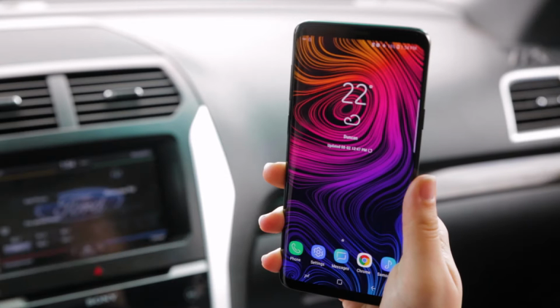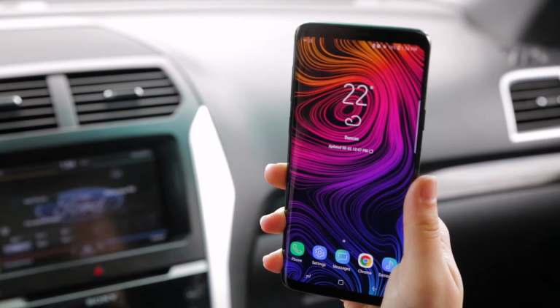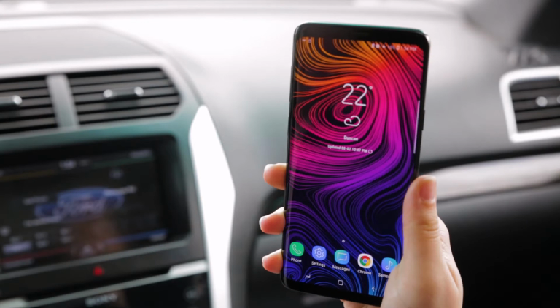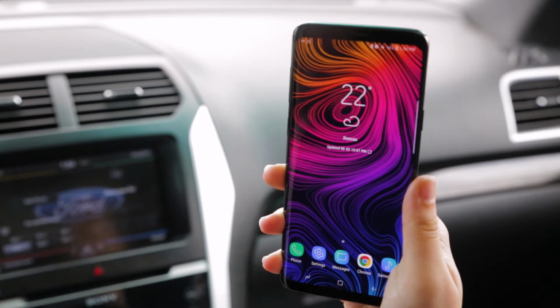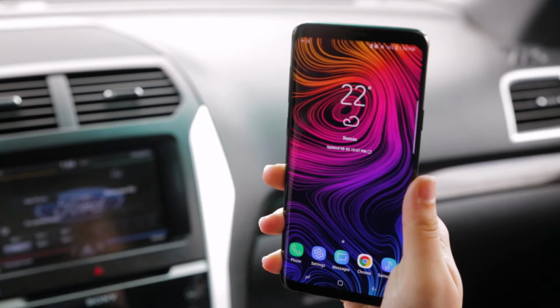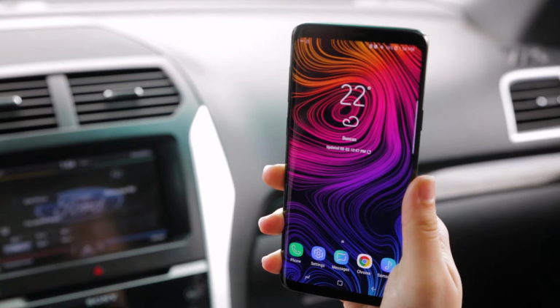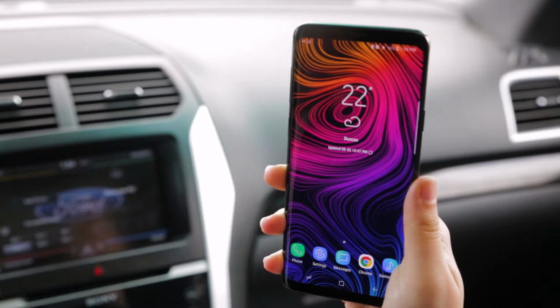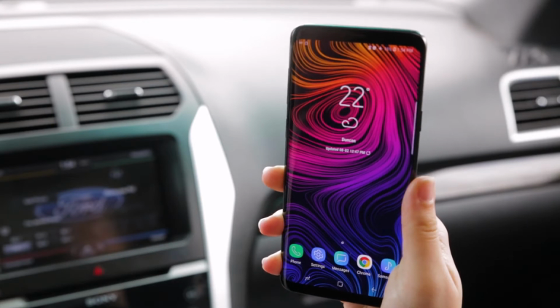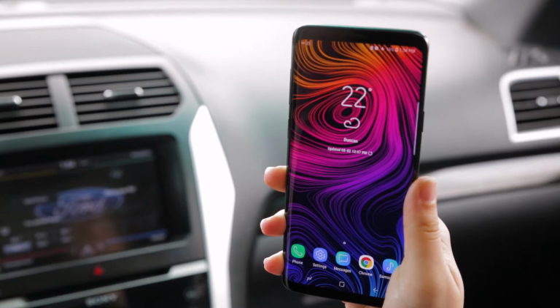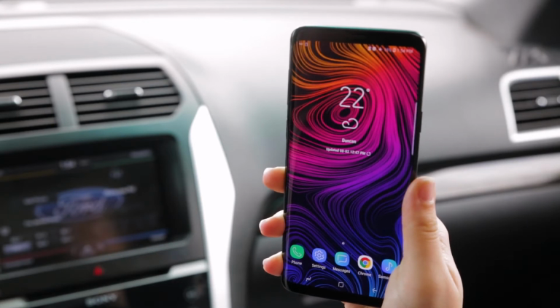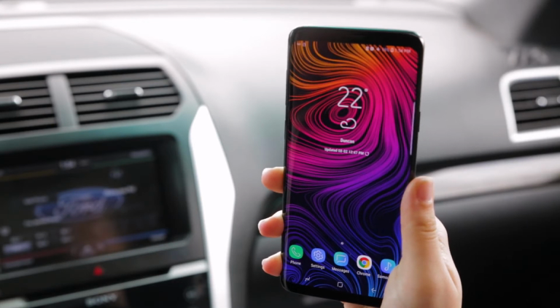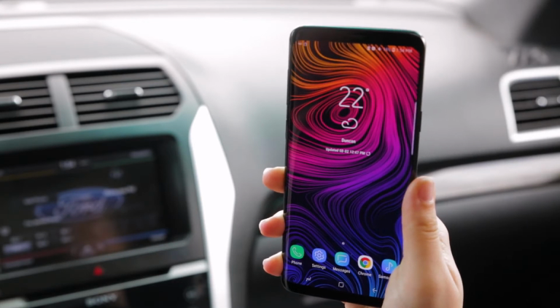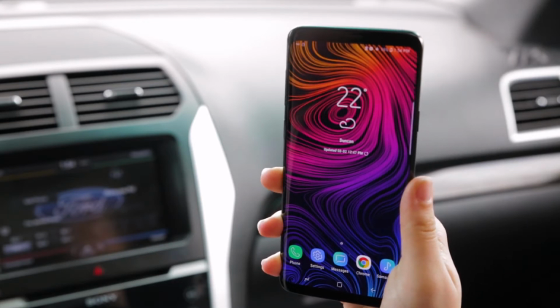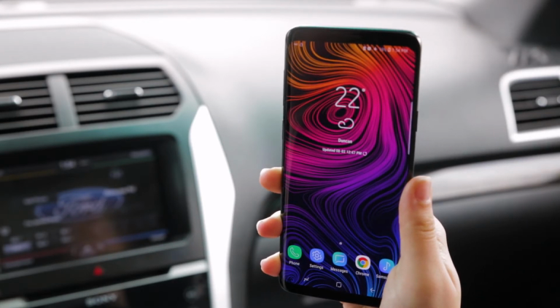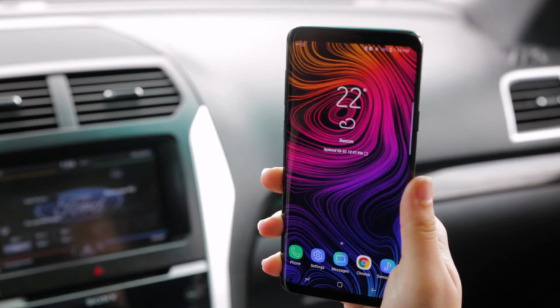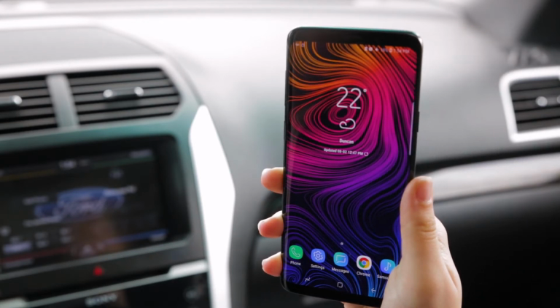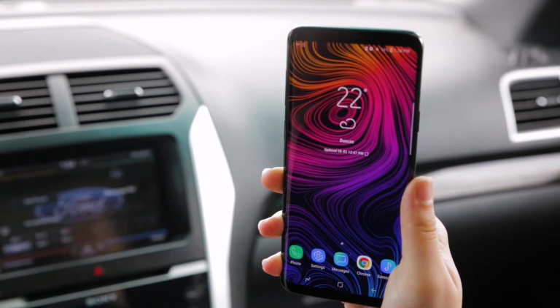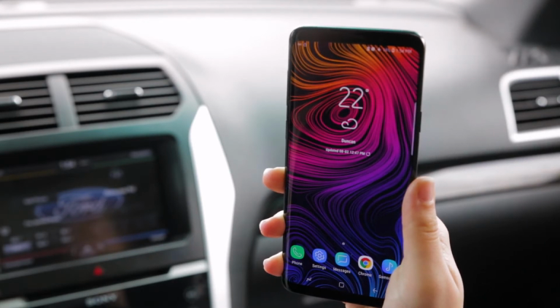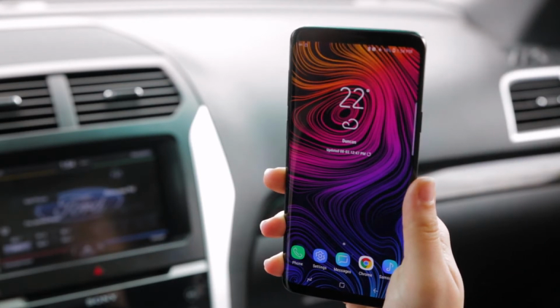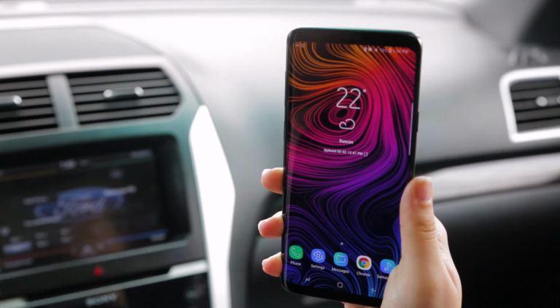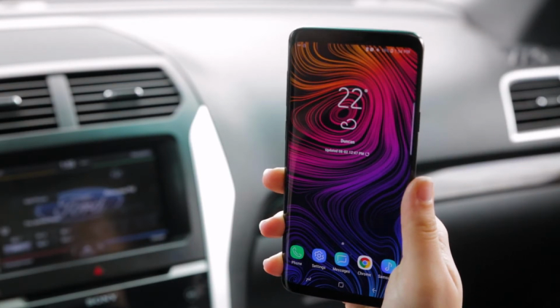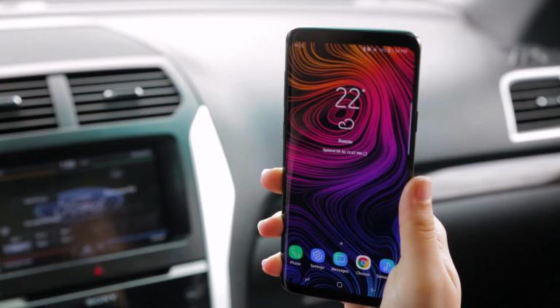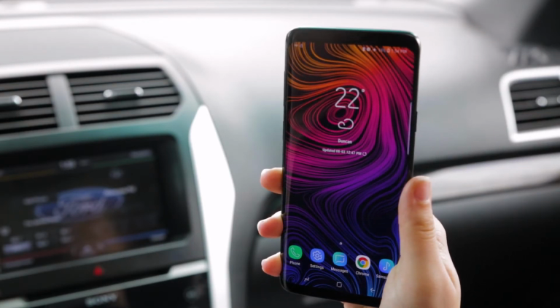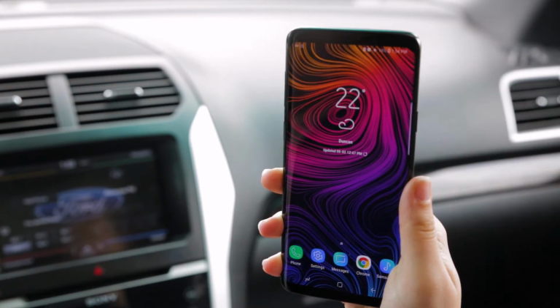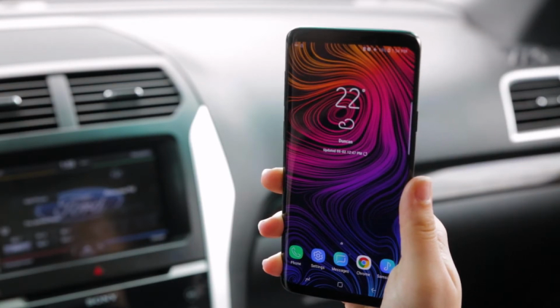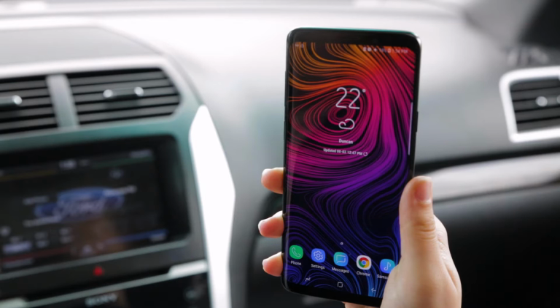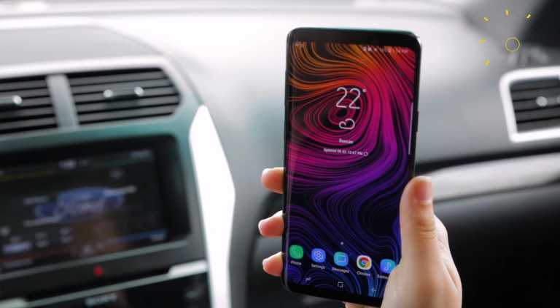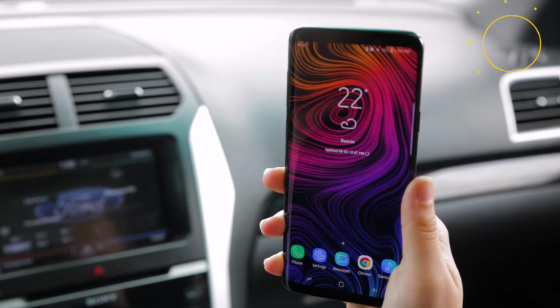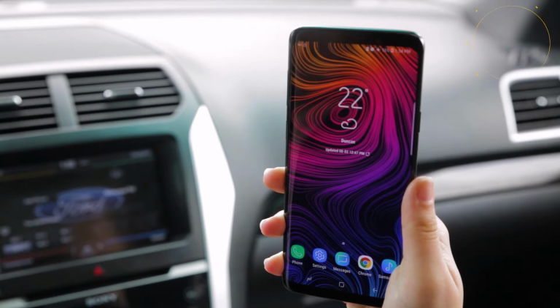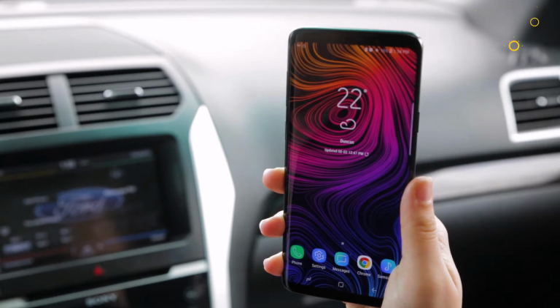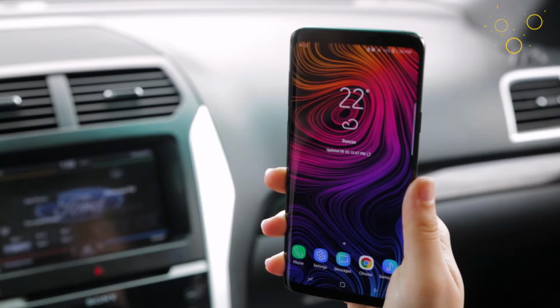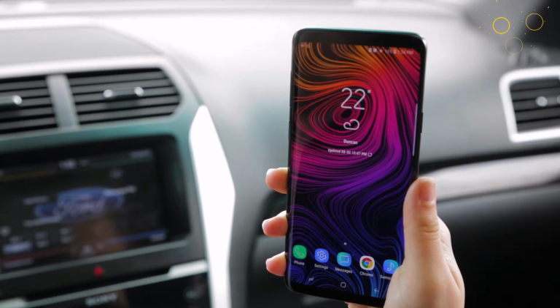If you have a different Android device, it's going to be a very similar process. If you have a different sync system, we've got a video for that — click on the link in the top right corner.